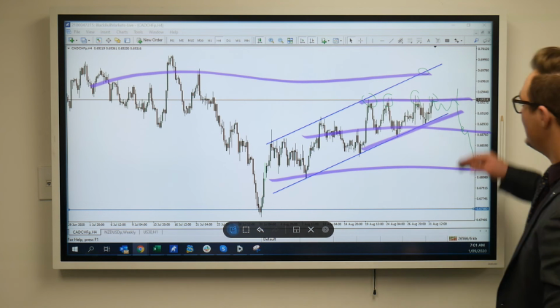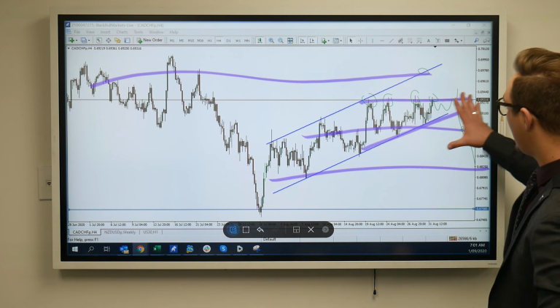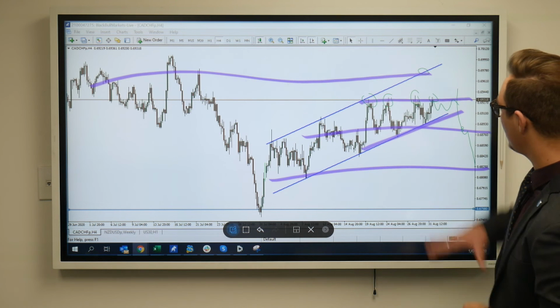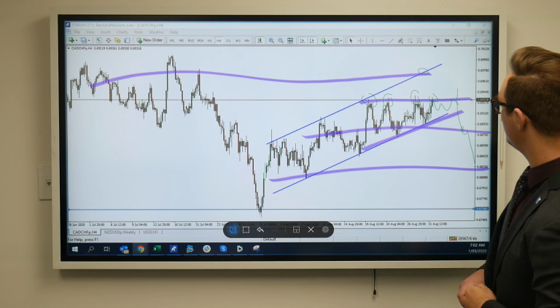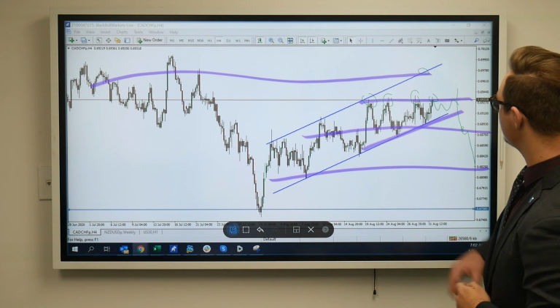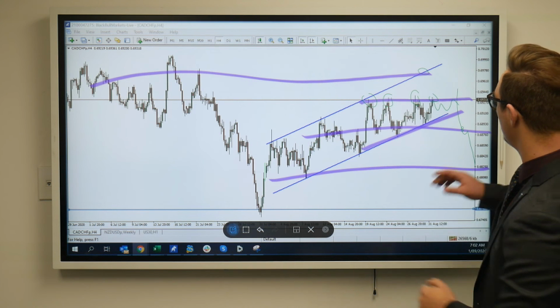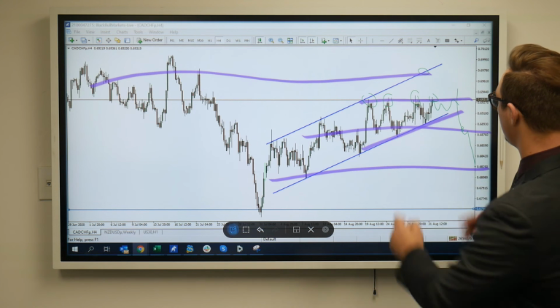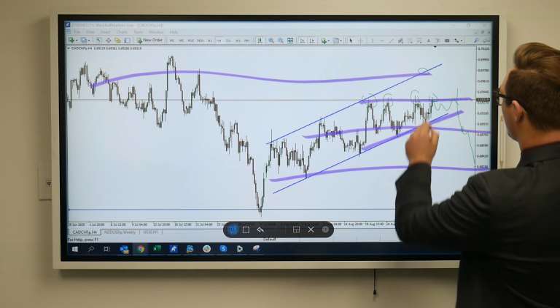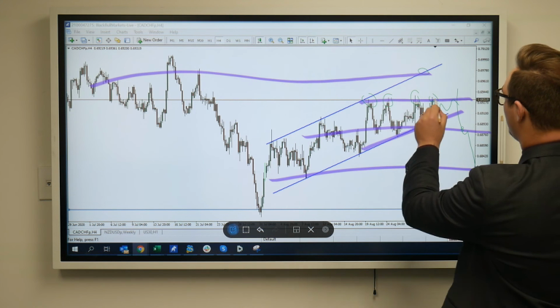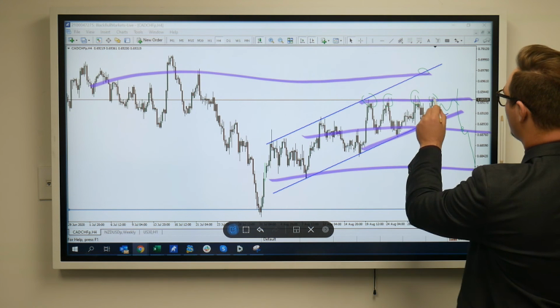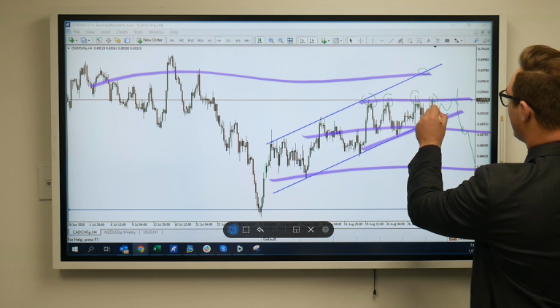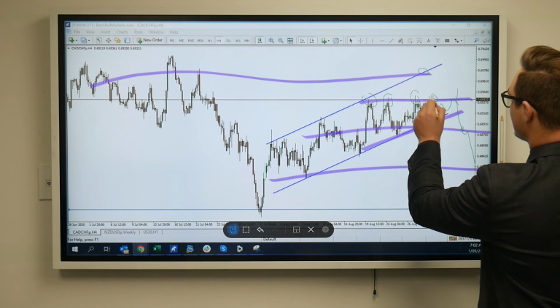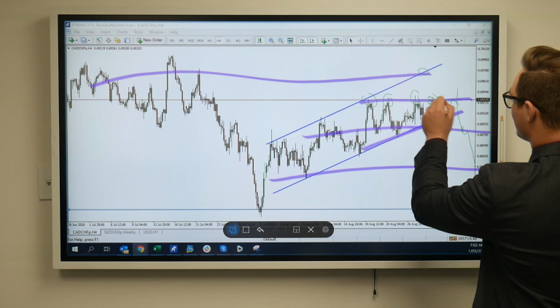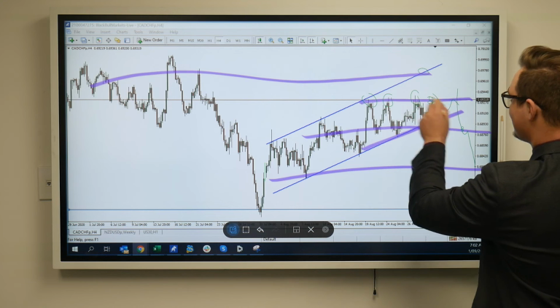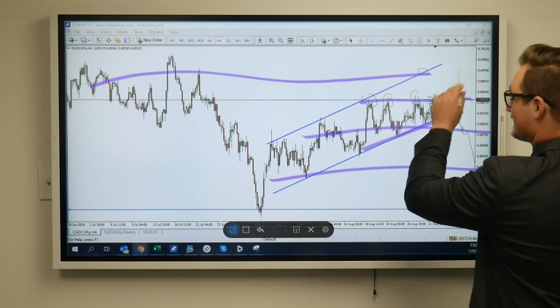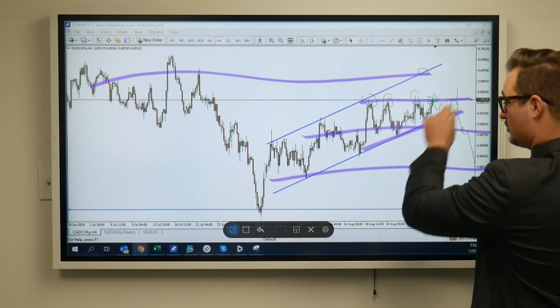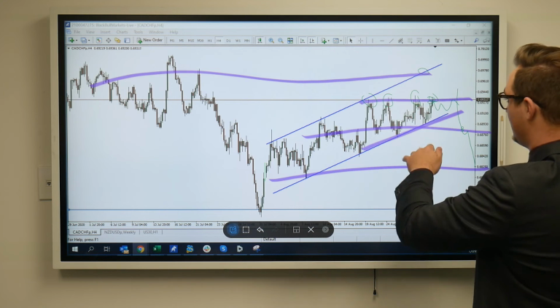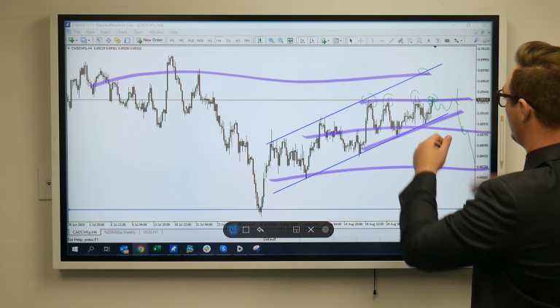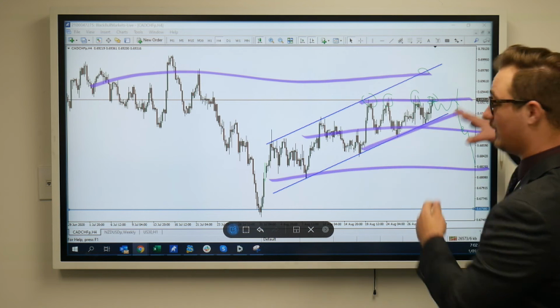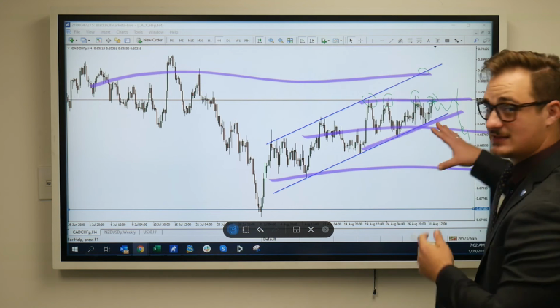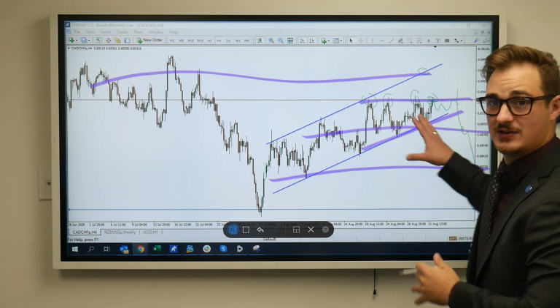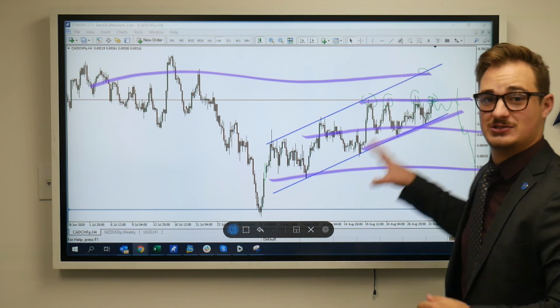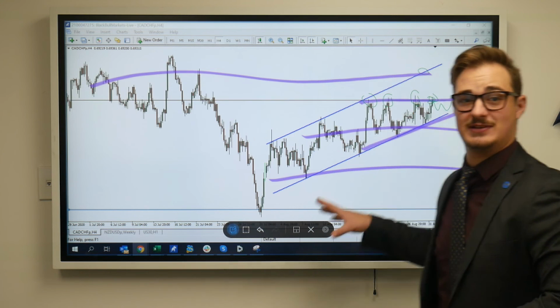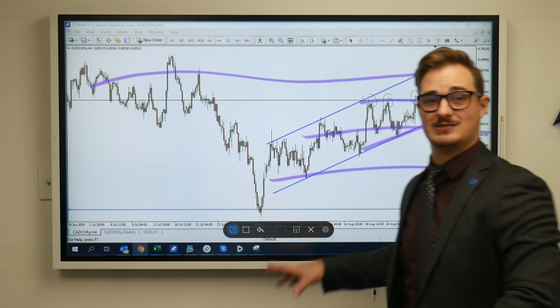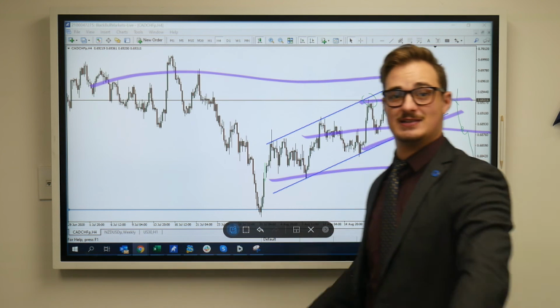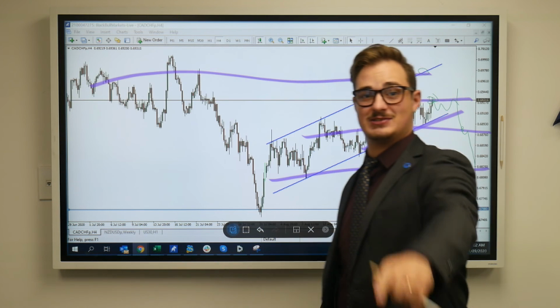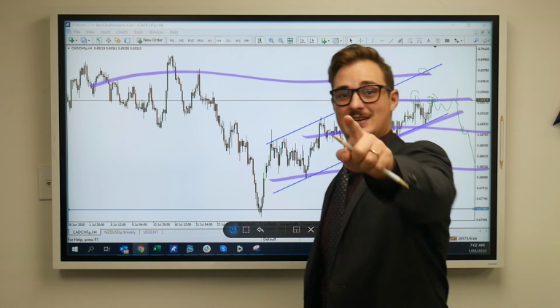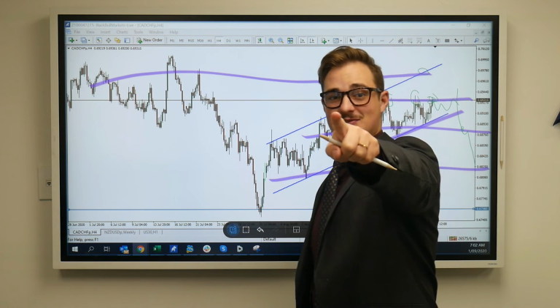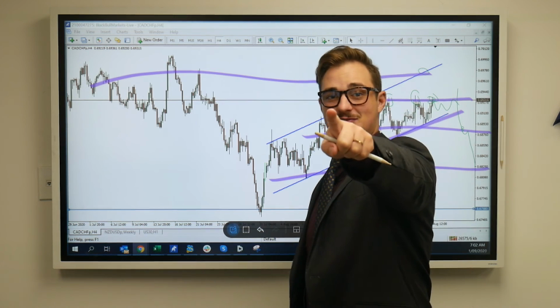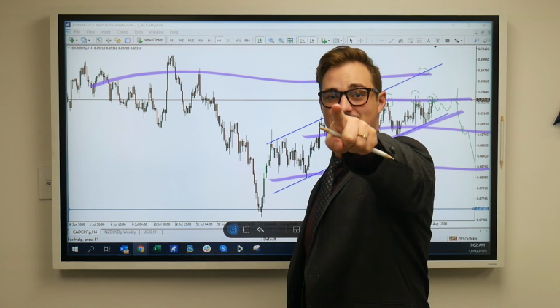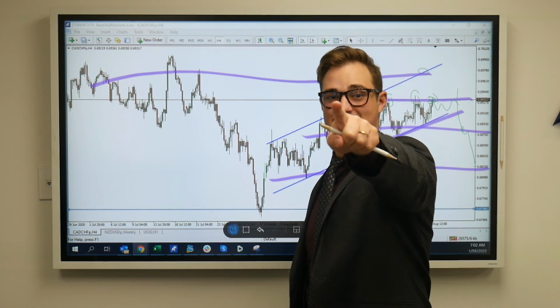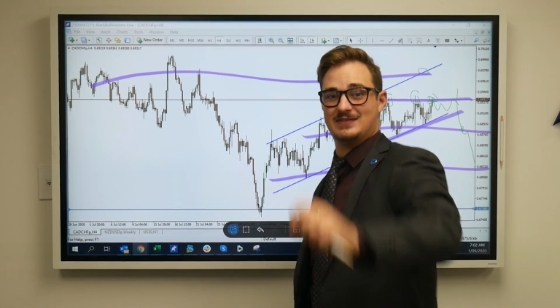So a couple of good moves there — looking for a break of this, a retest and push higher, or vice versa to the downside. So stay tuned, trade safe.